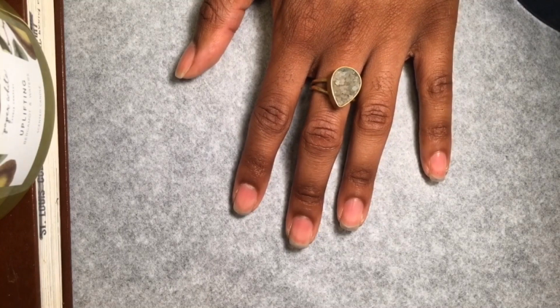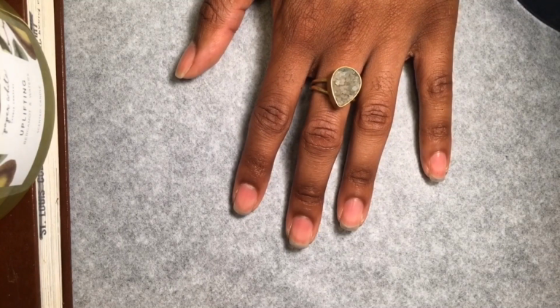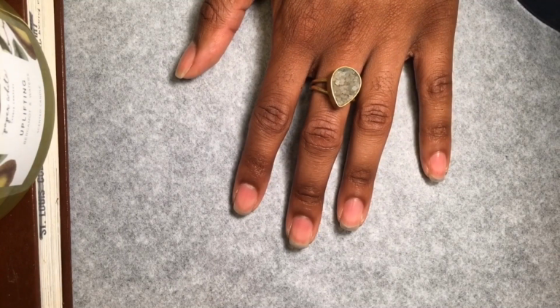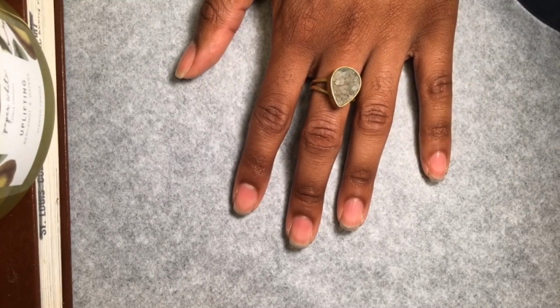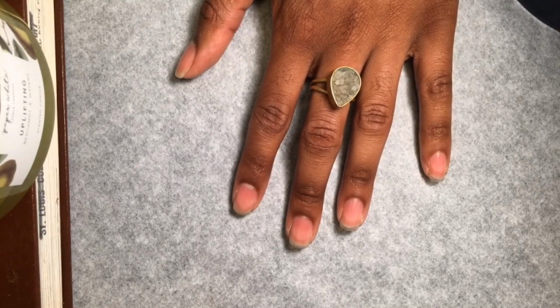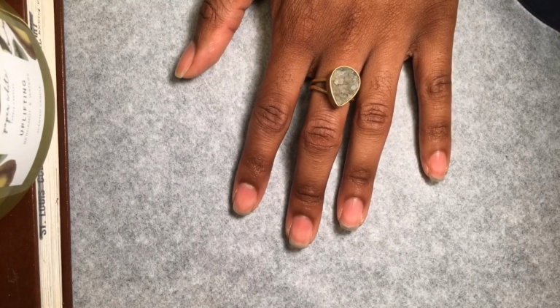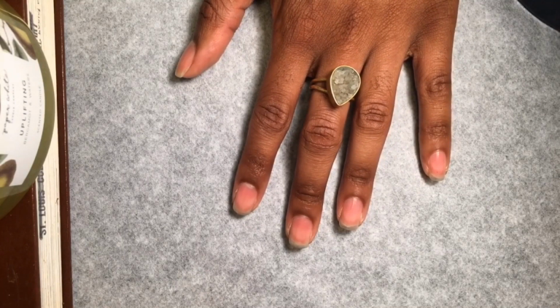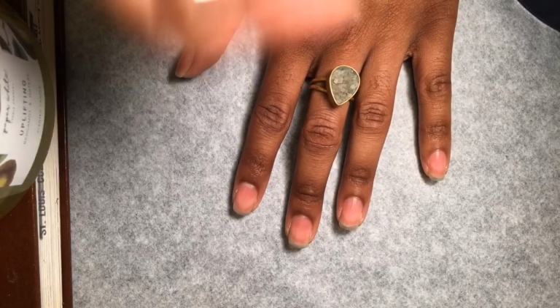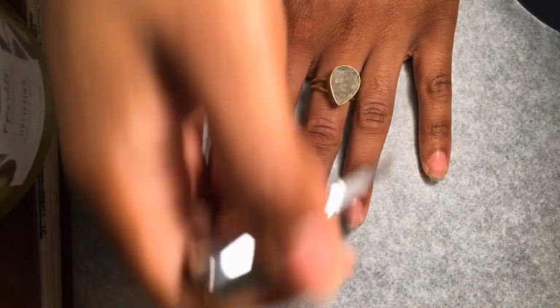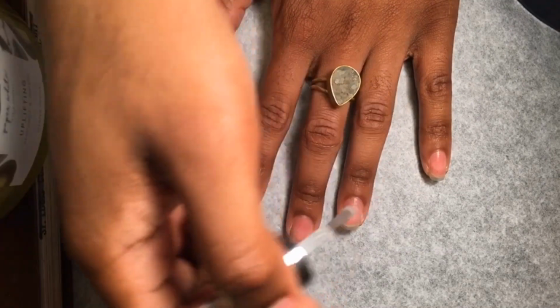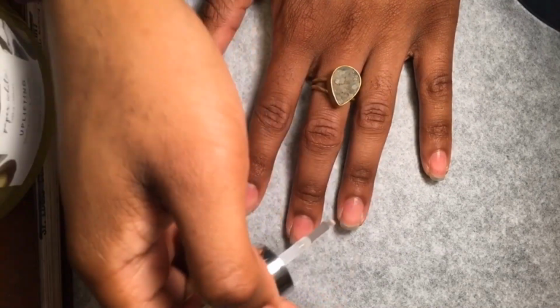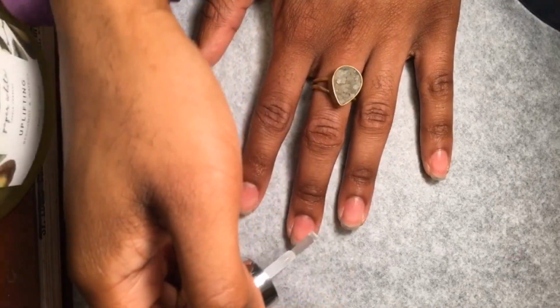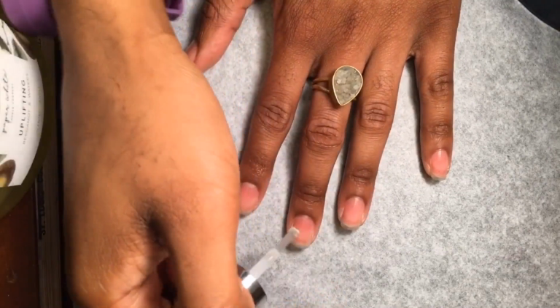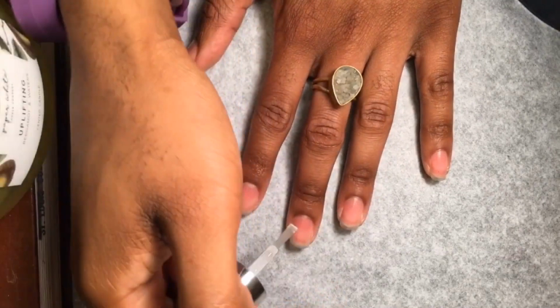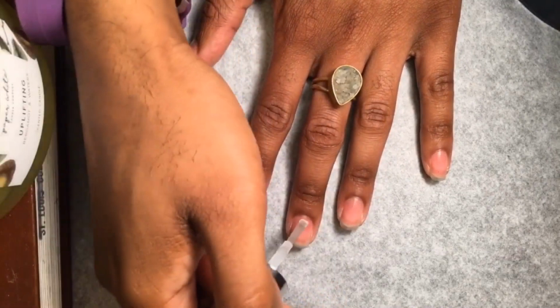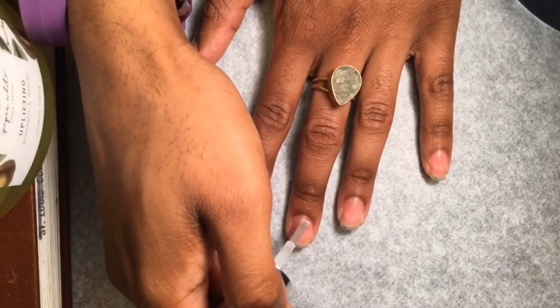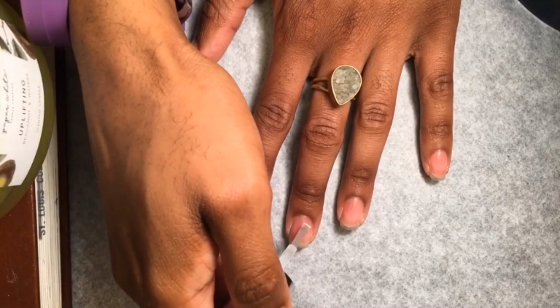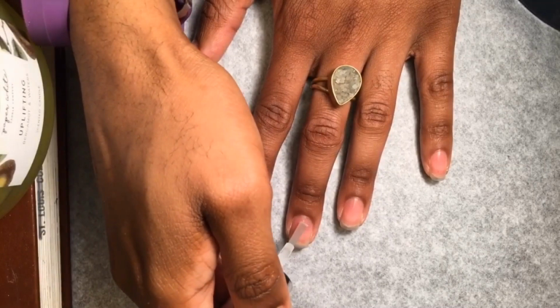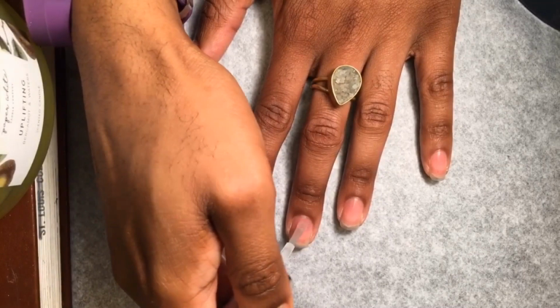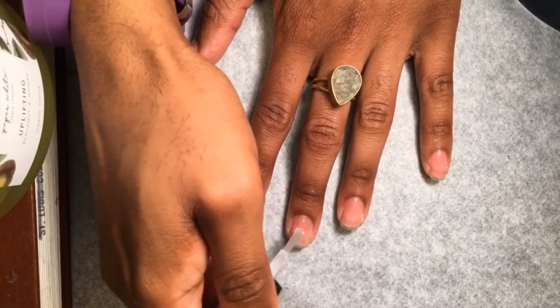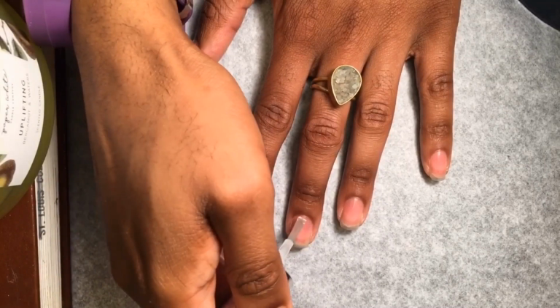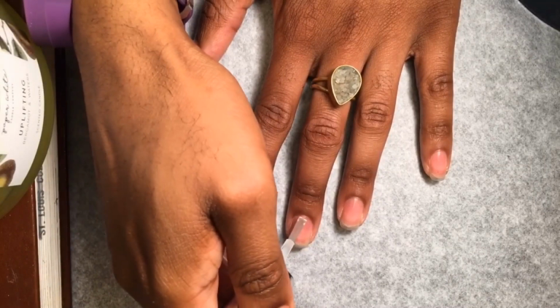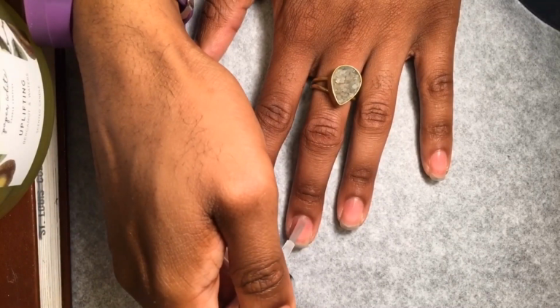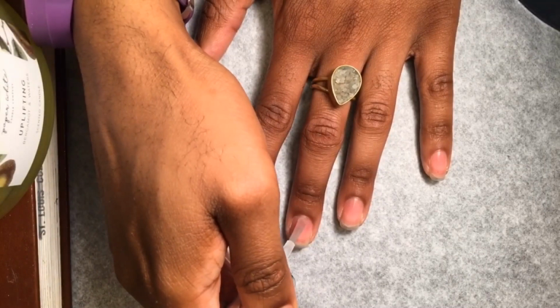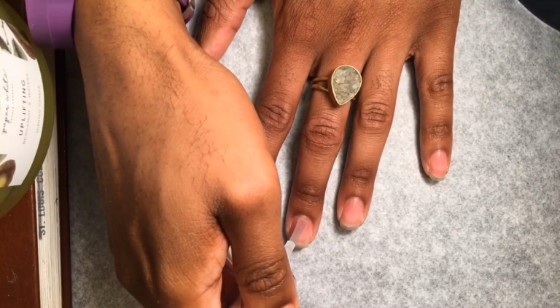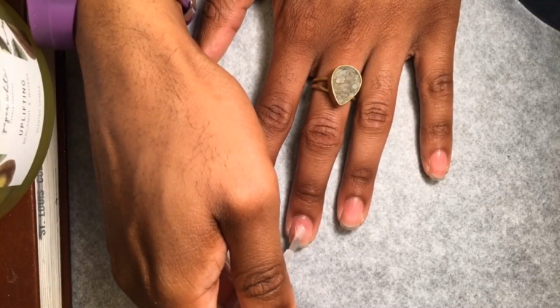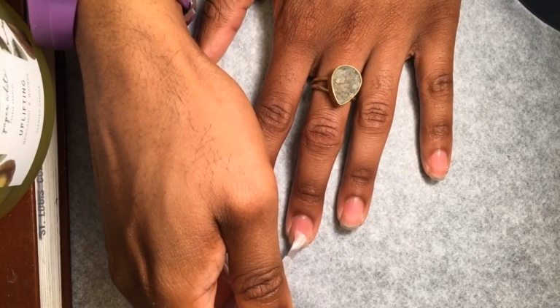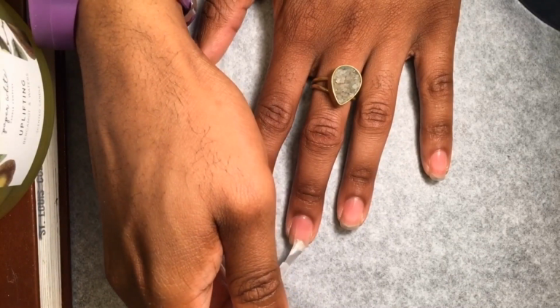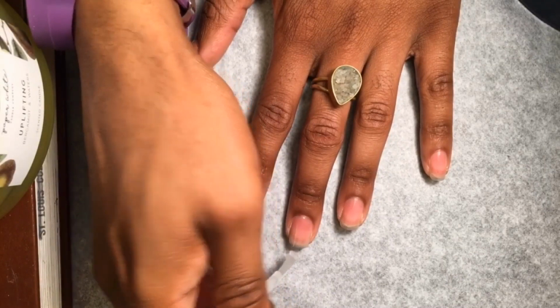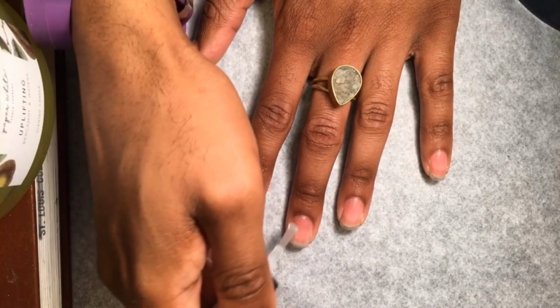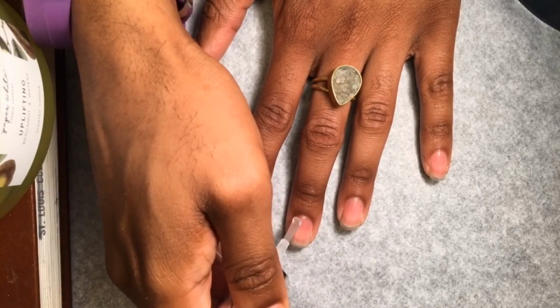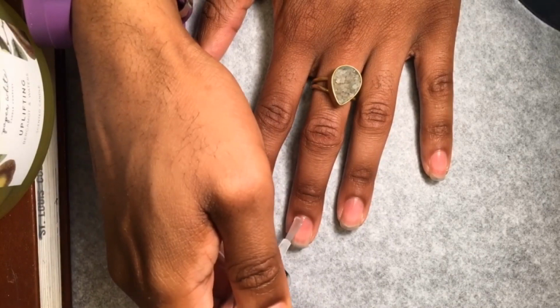To get started, we're going to put a clear gel base coat on each nail, then cure each hand to dry your polish. Do this for both hands.